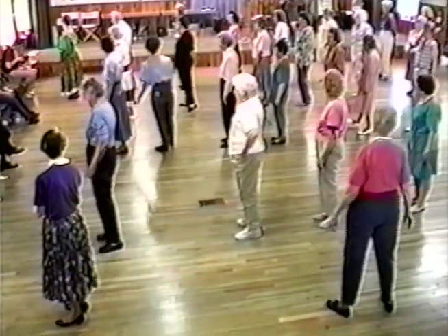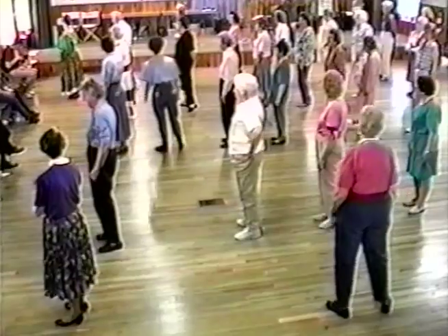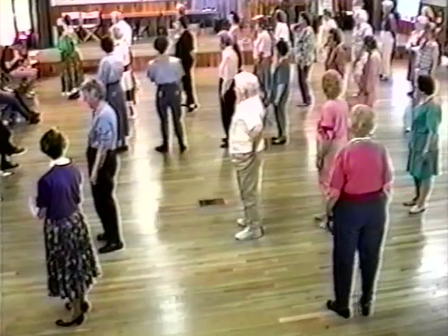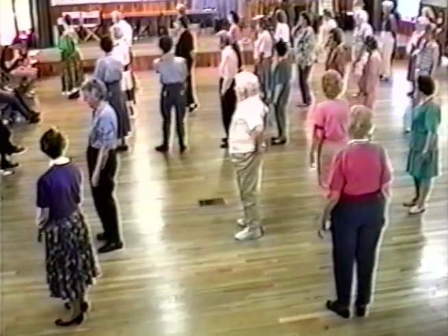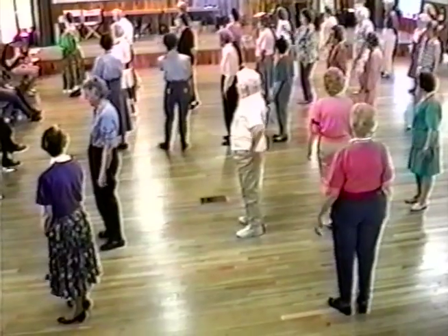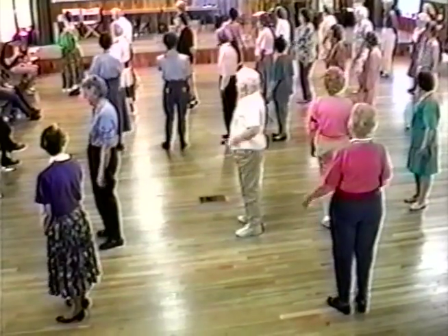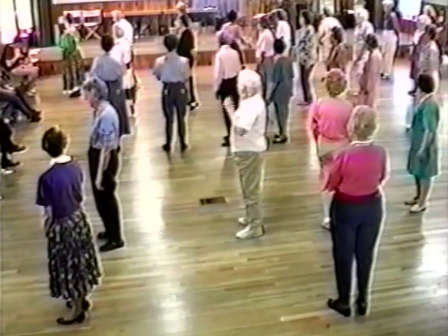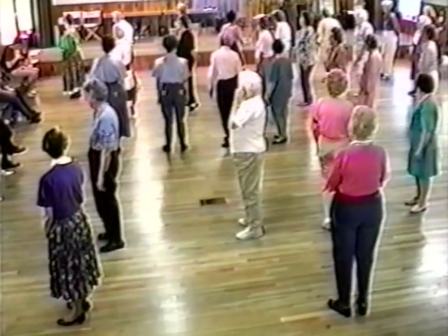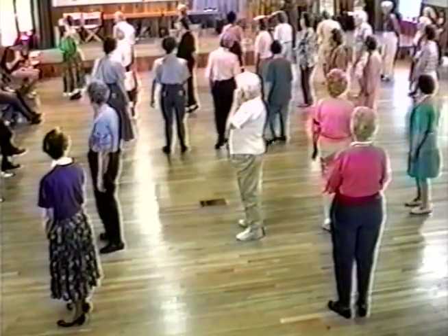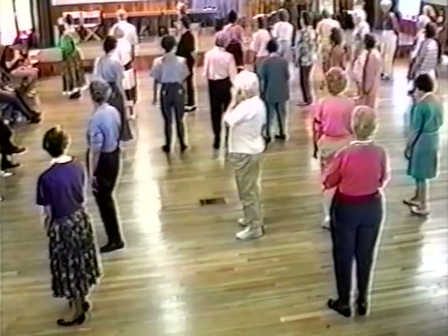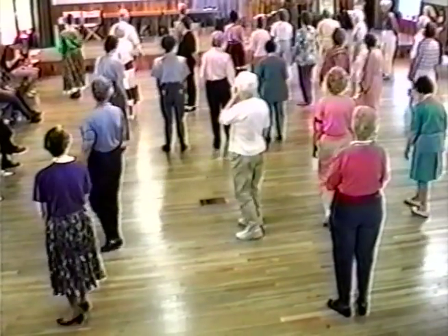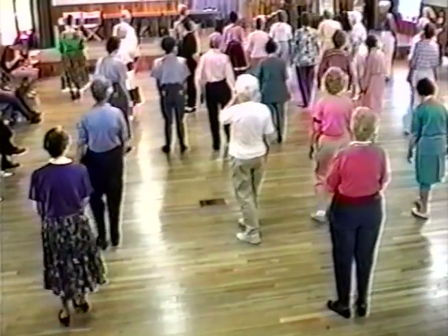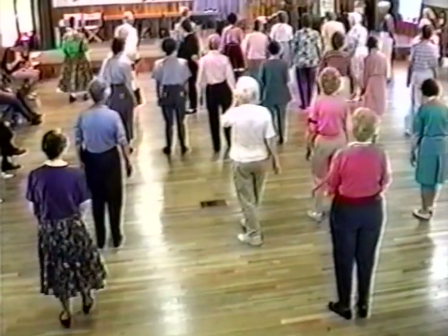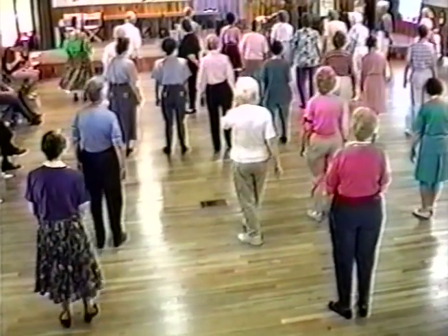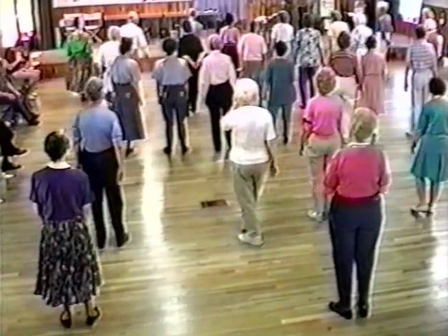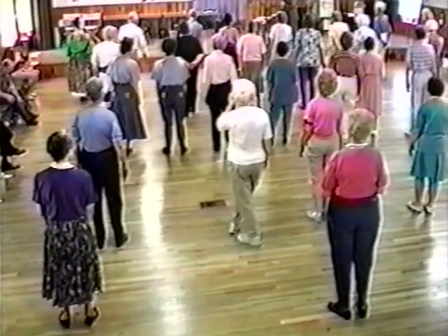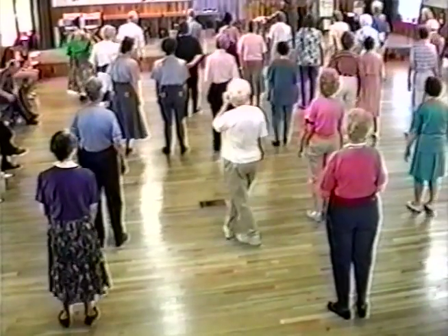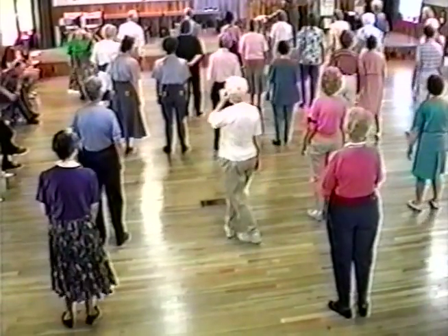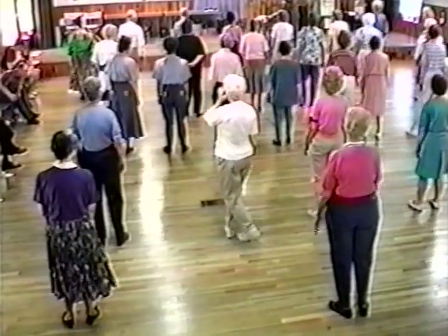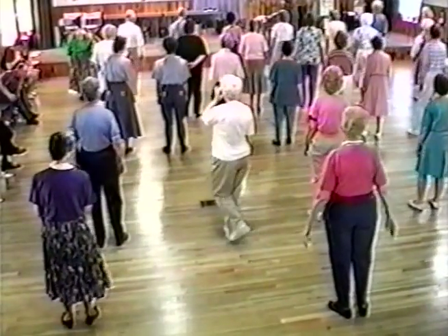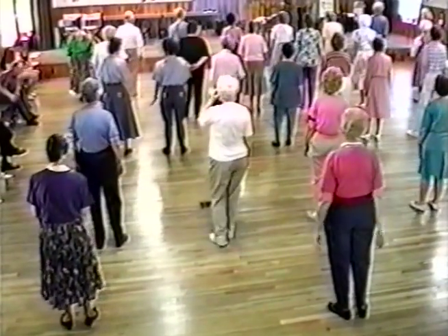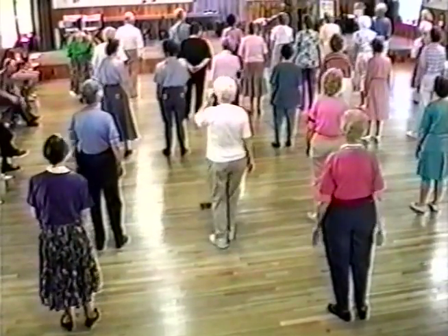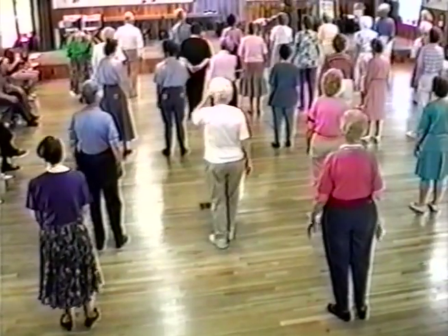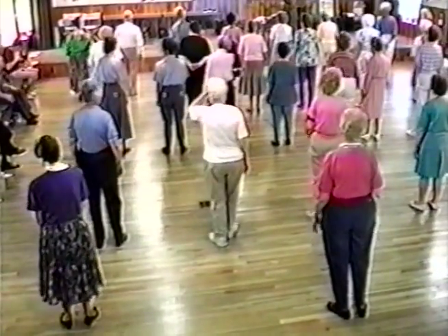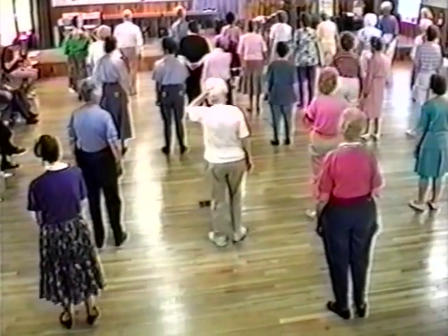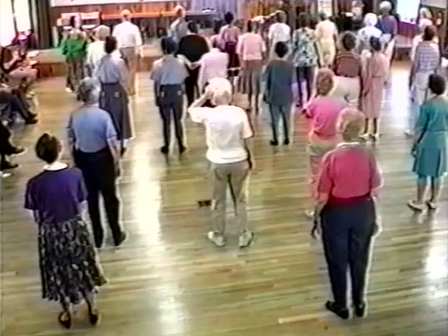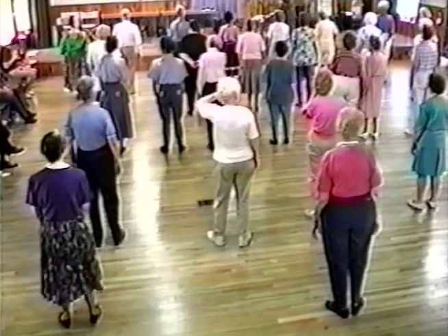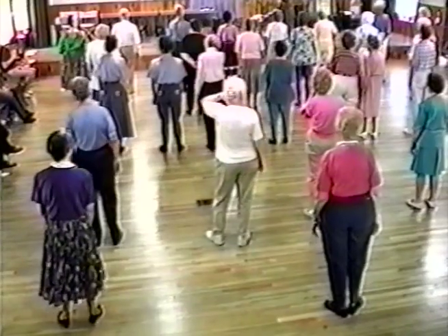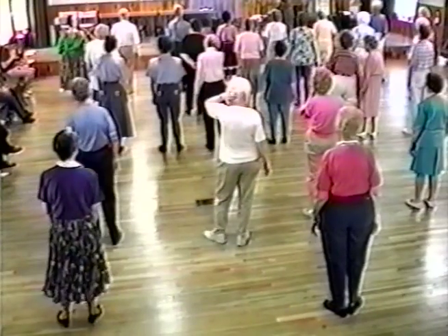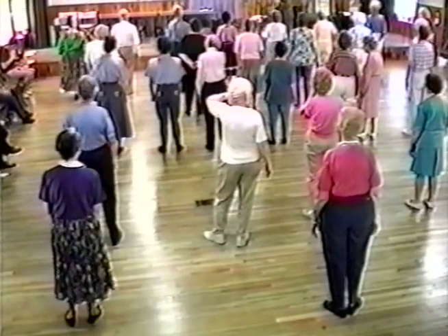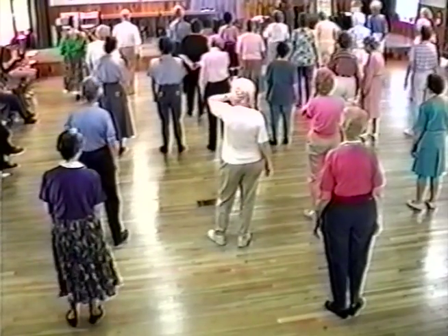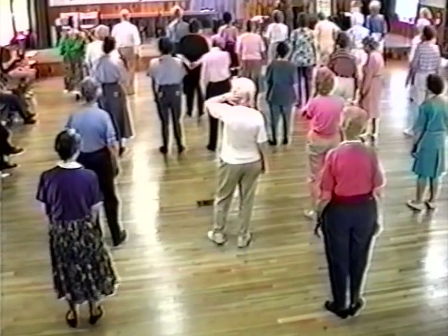Okay, everybody face this direction, and we're going to do a little bit of the chap slap.